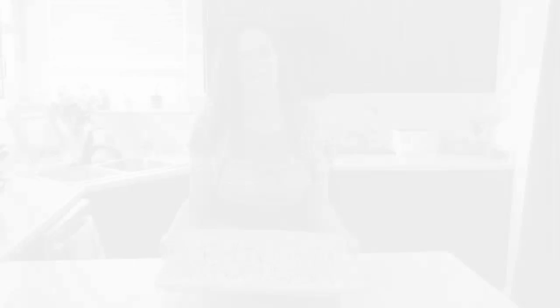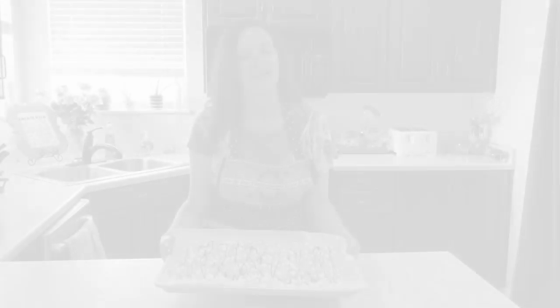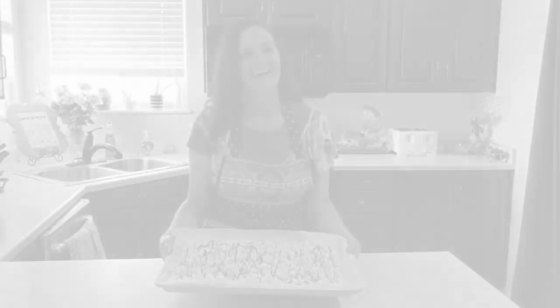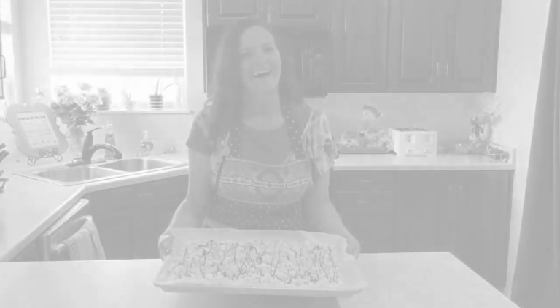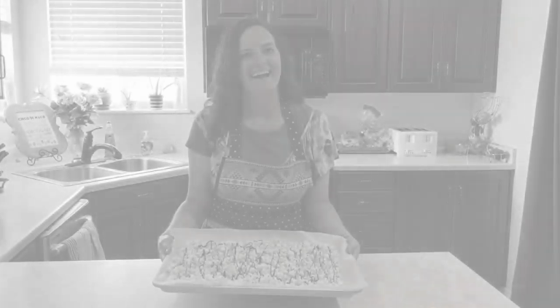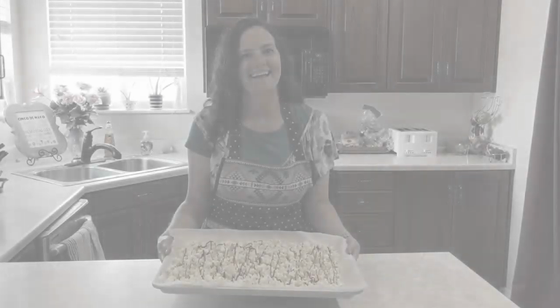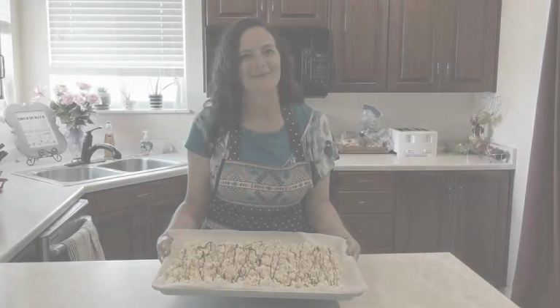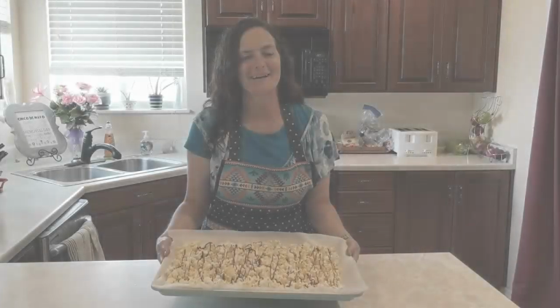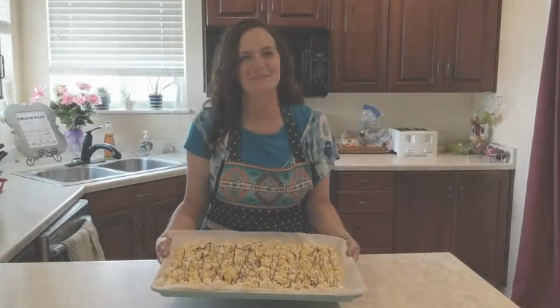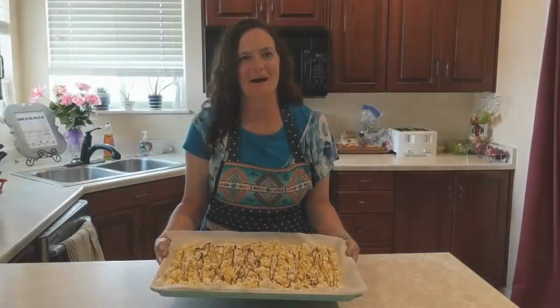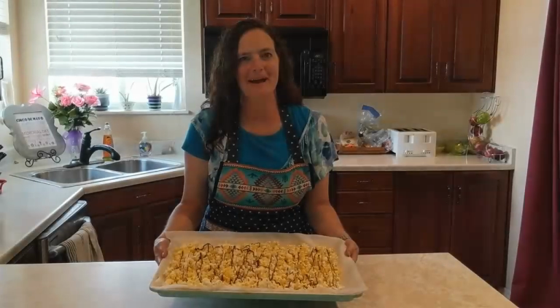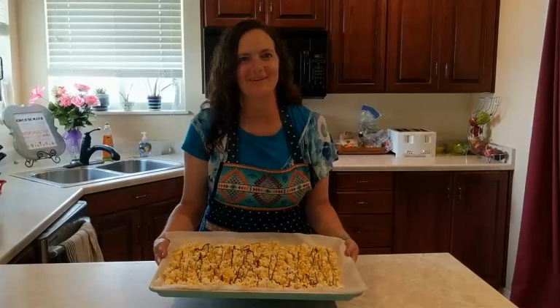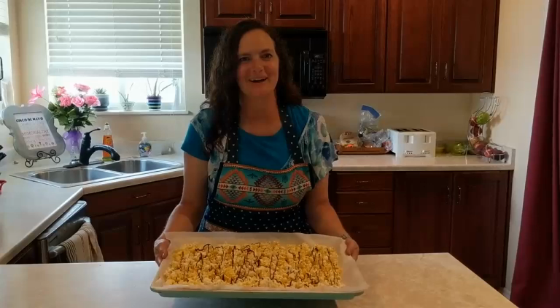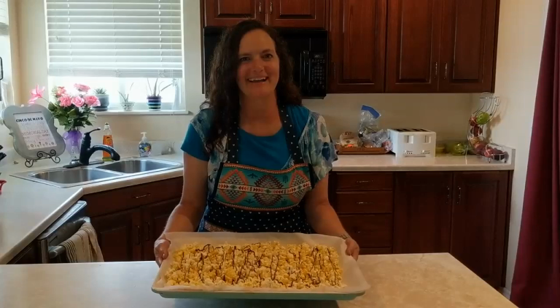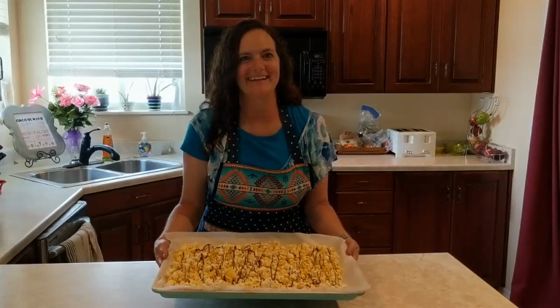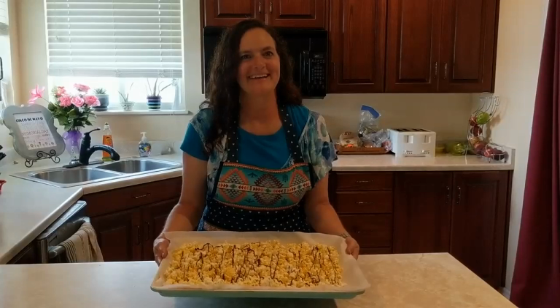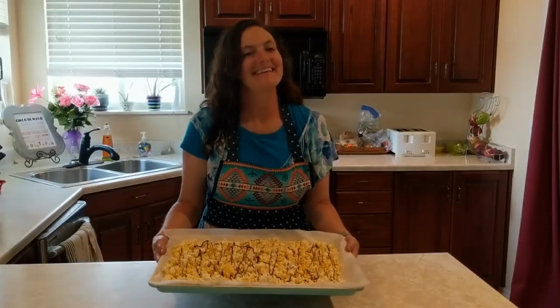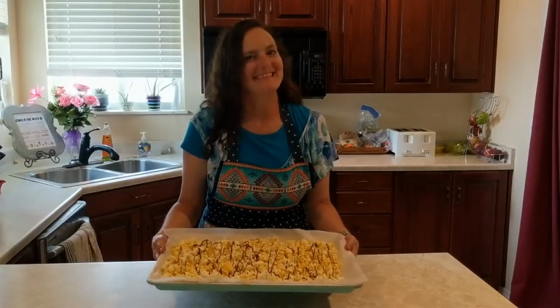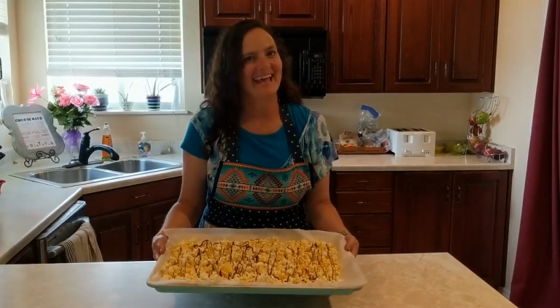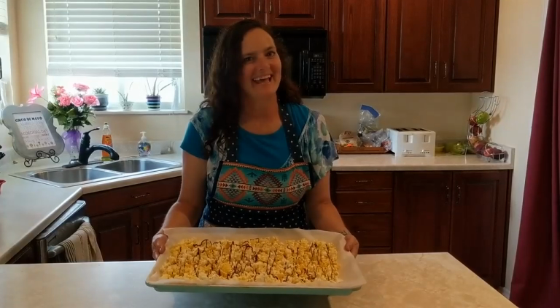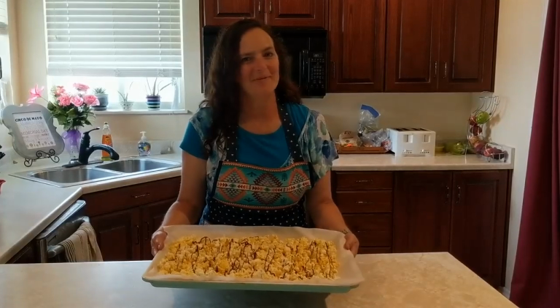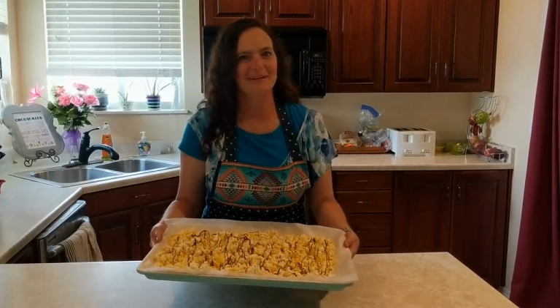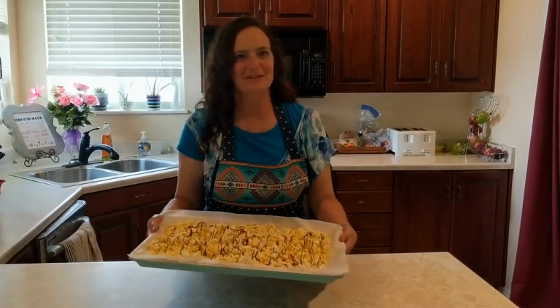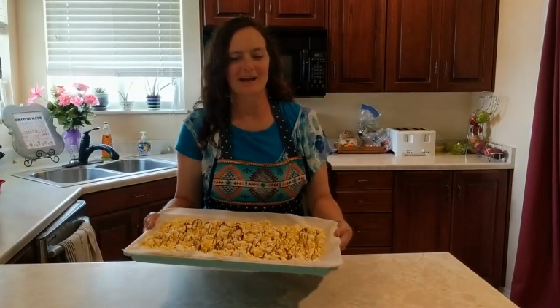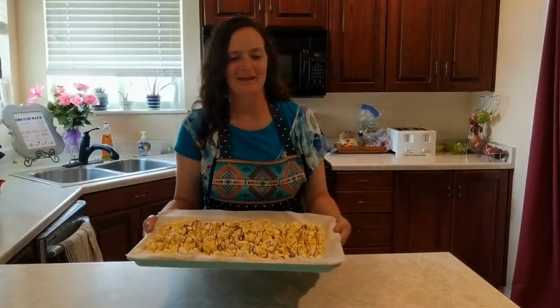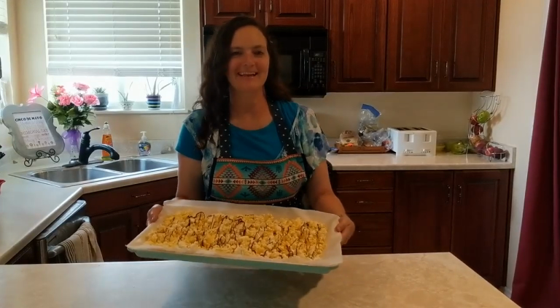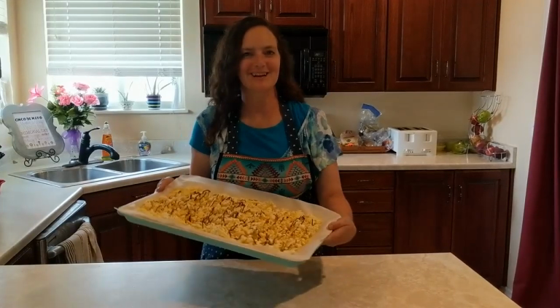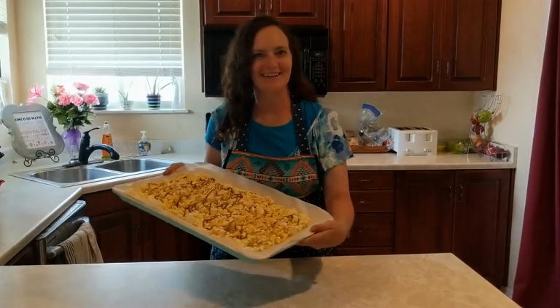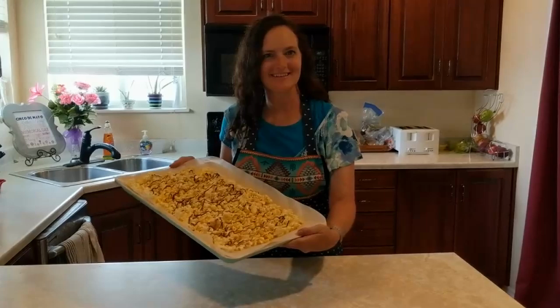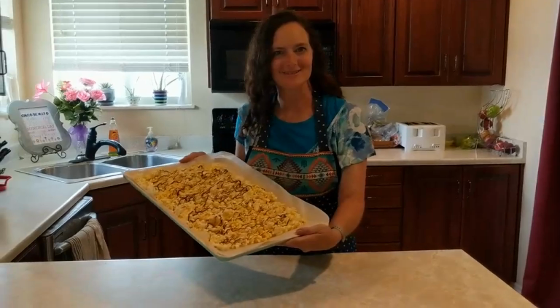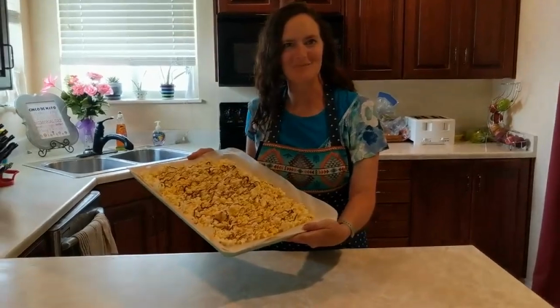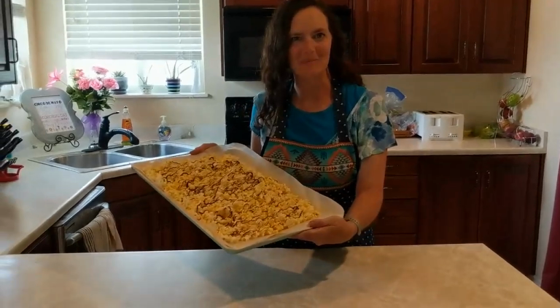Hi! Welcome to Mom How Do I? Today I'm going to show you how to make chocolate drizzled popcorn.